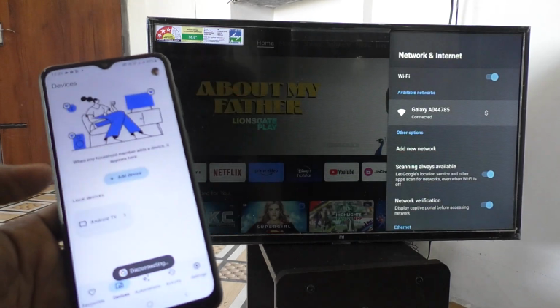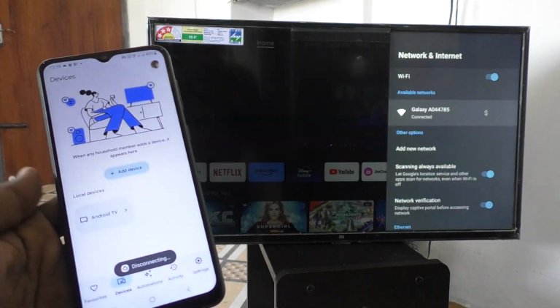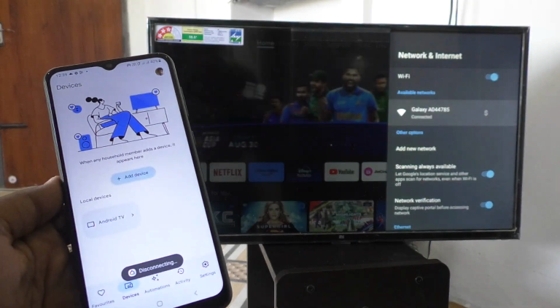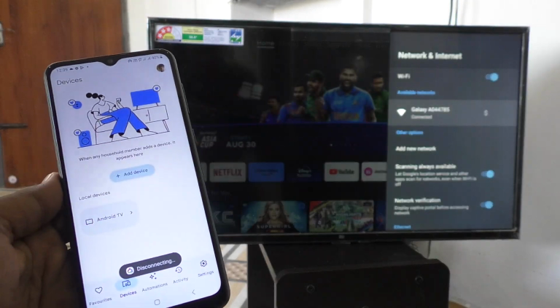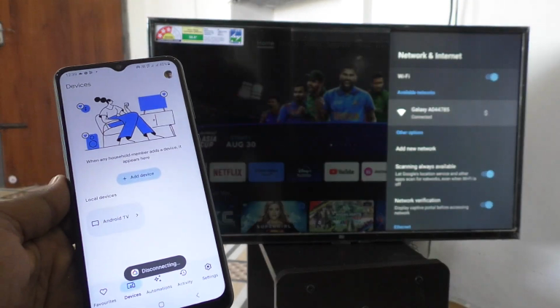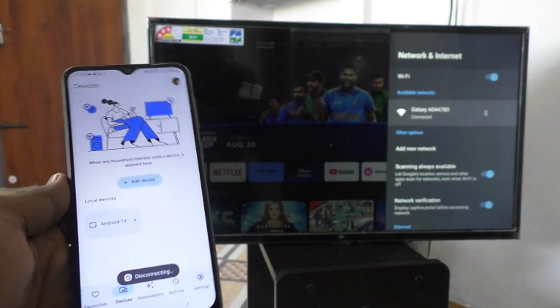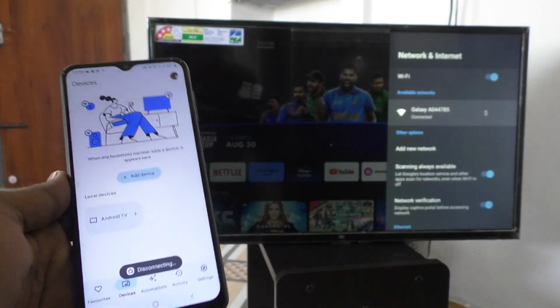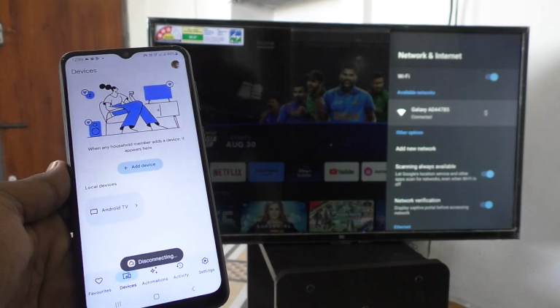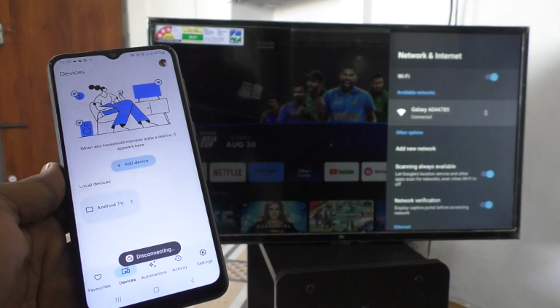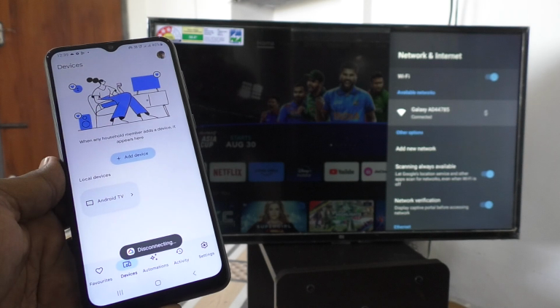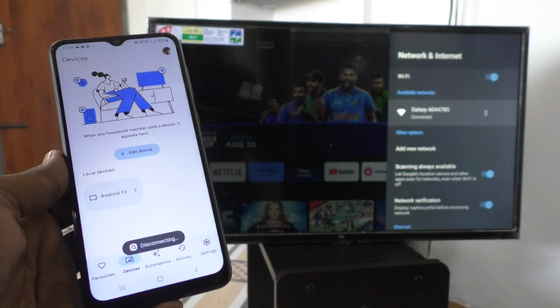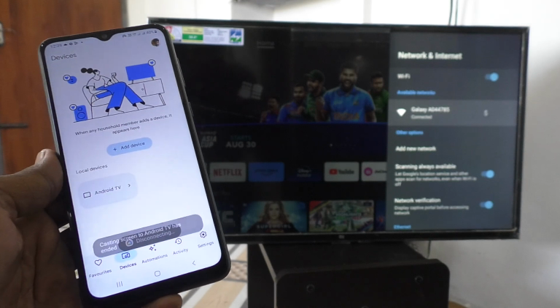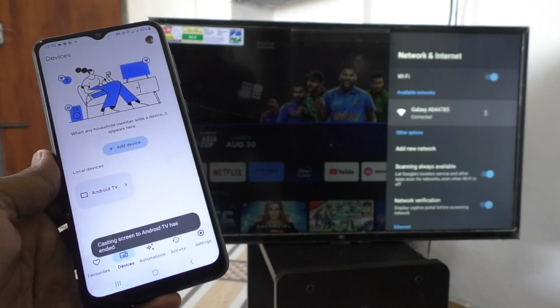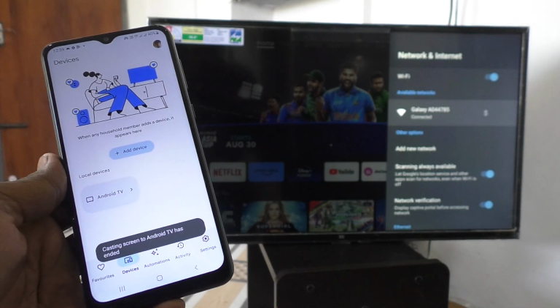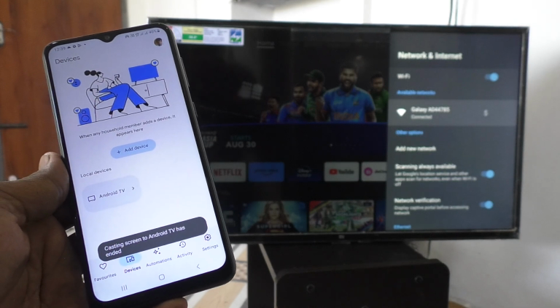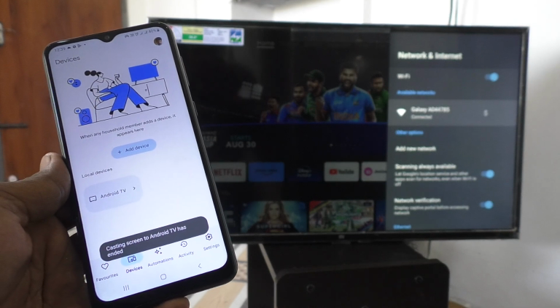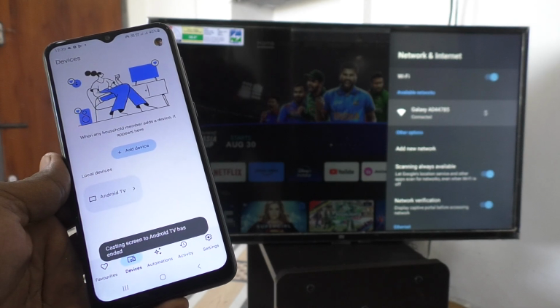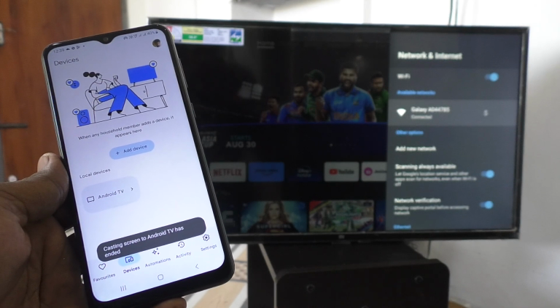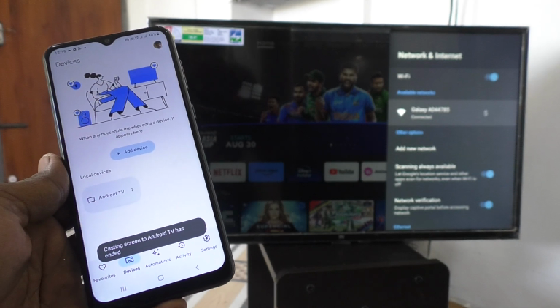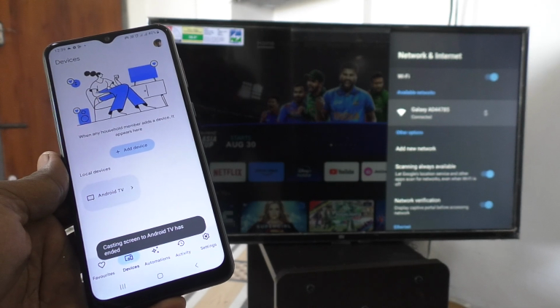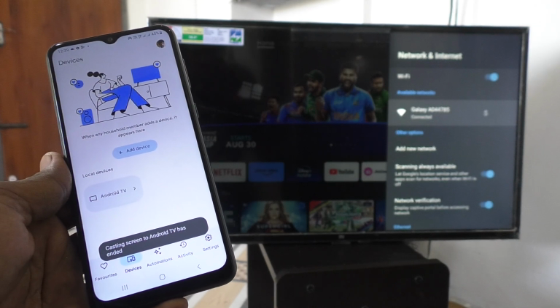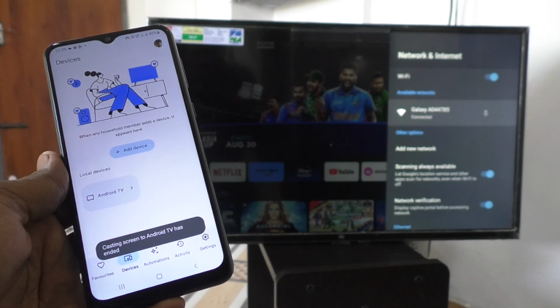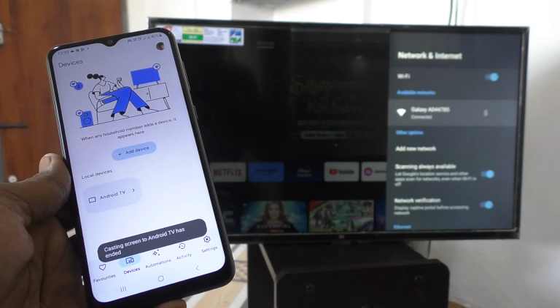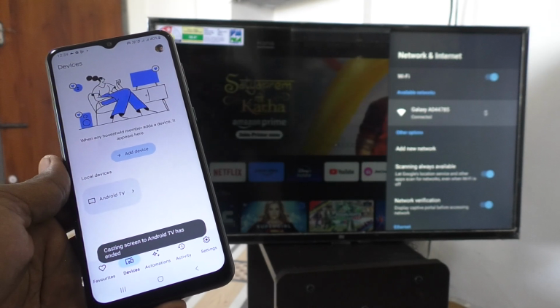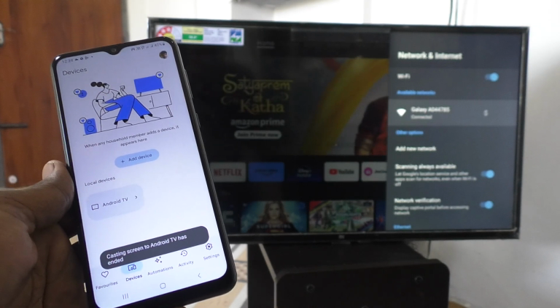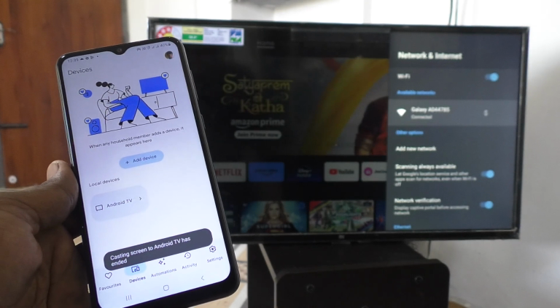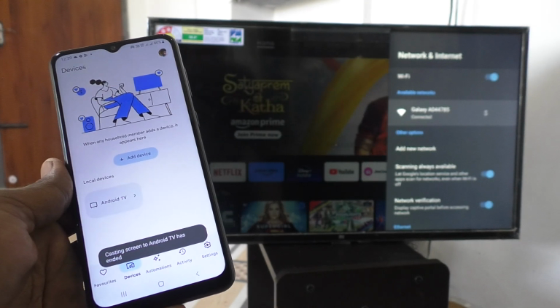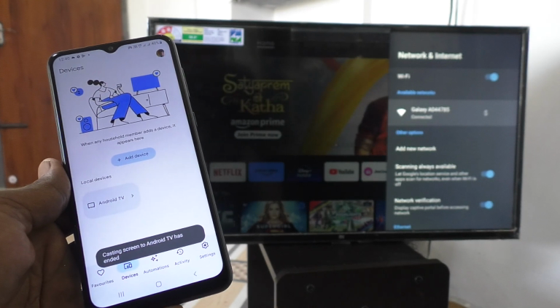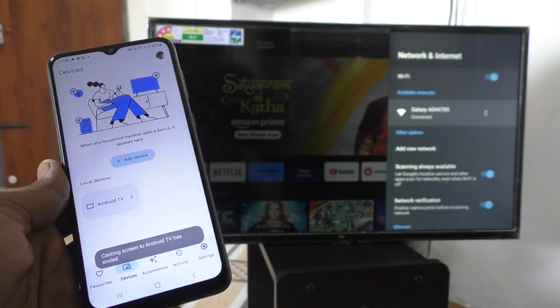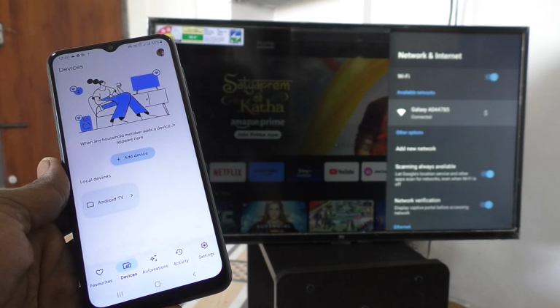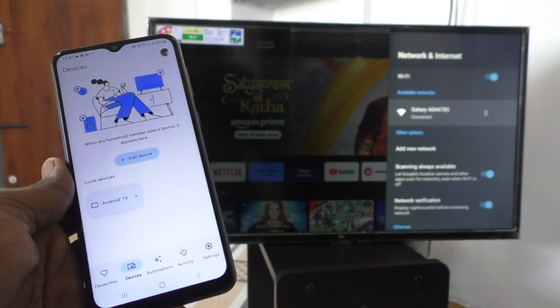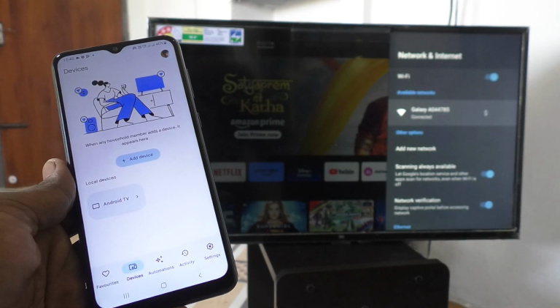So in these two methods, you can turn off screen mirroring in your phone Samsung Galaxy A04. That's all friends, thanks for watching. Bye.